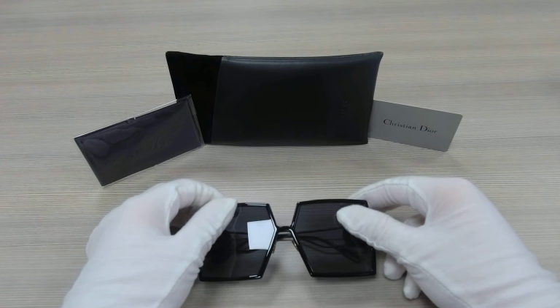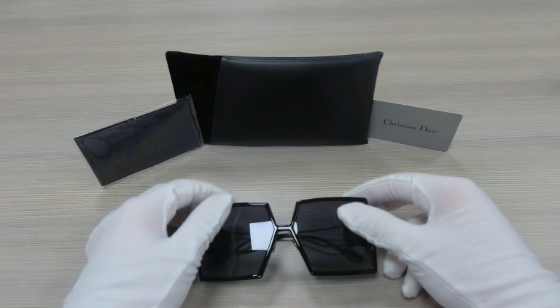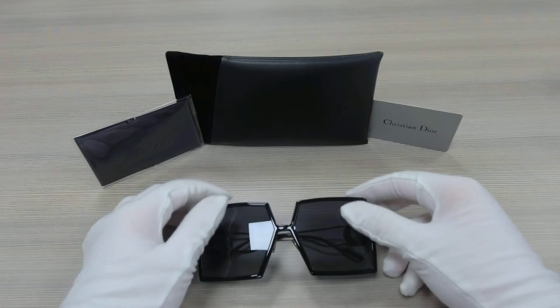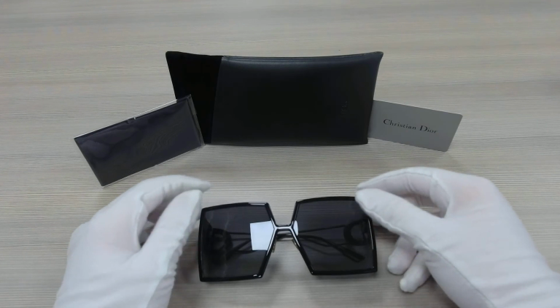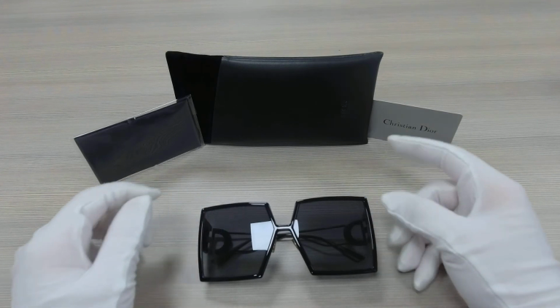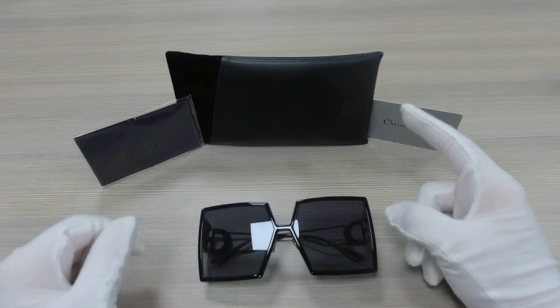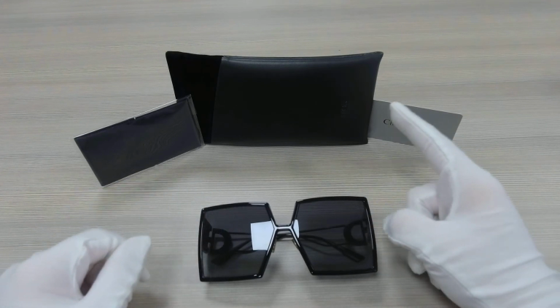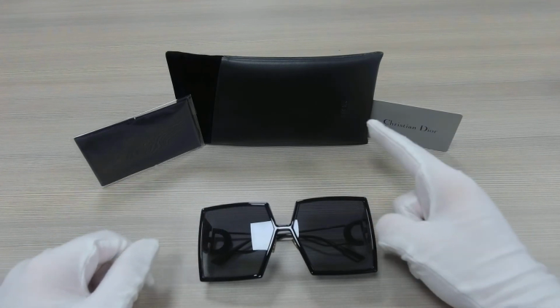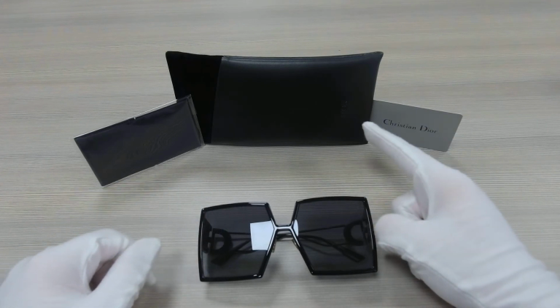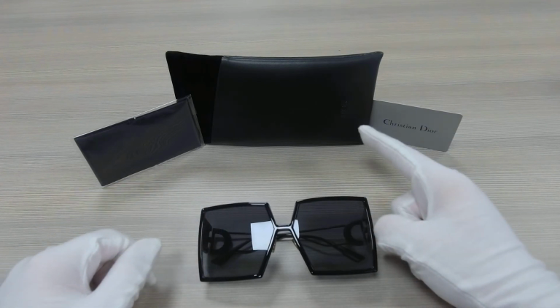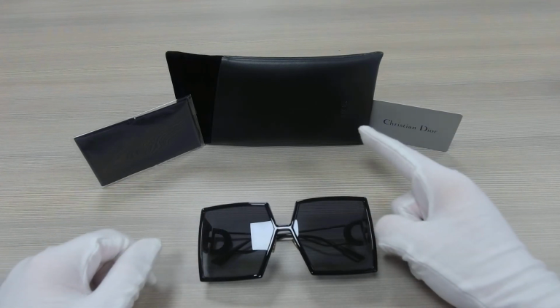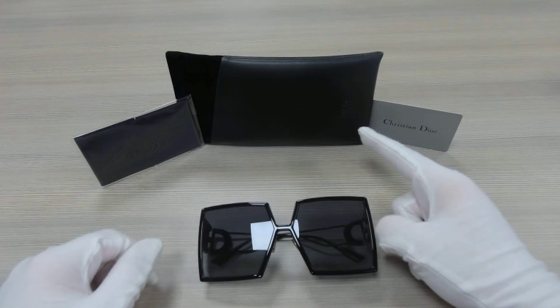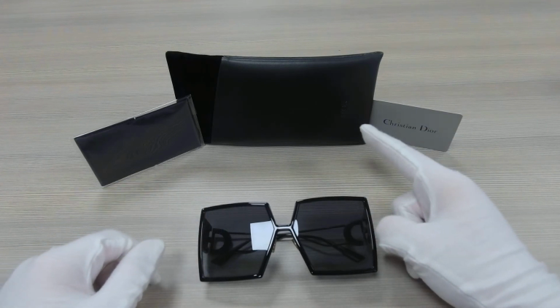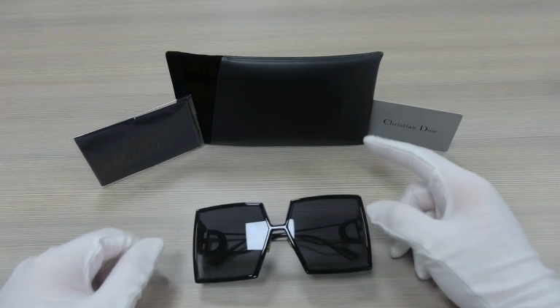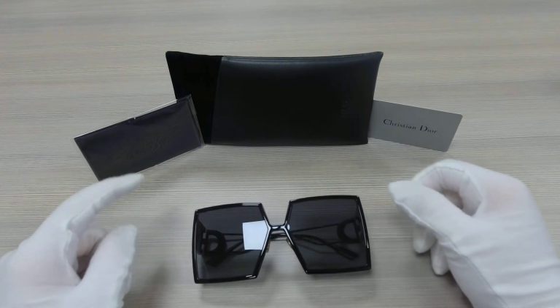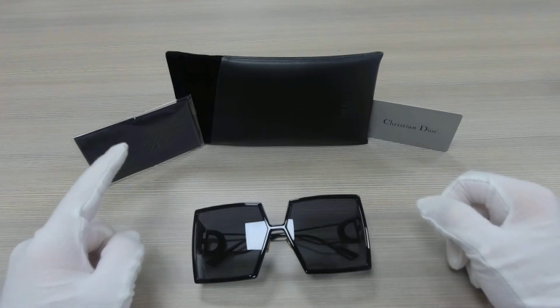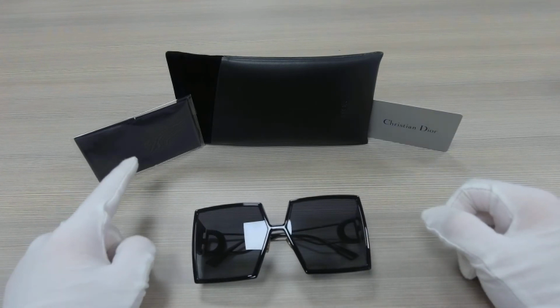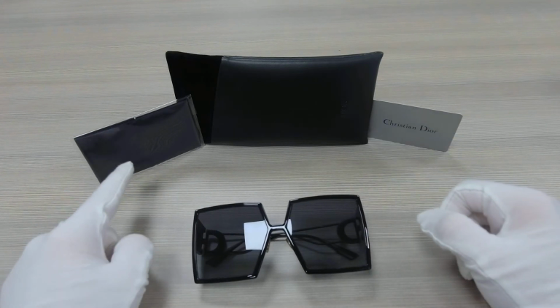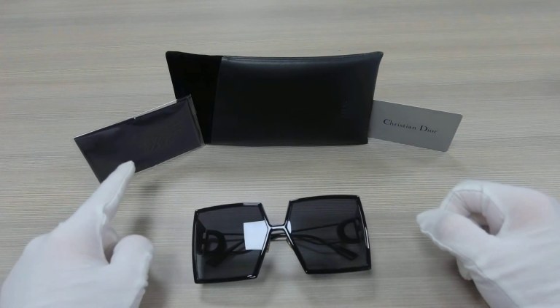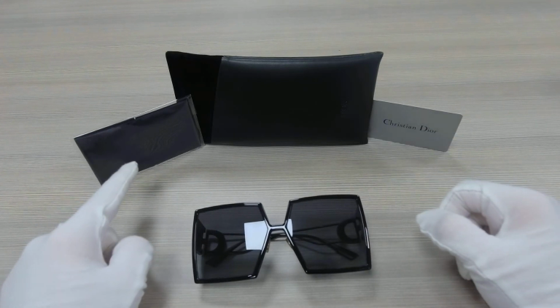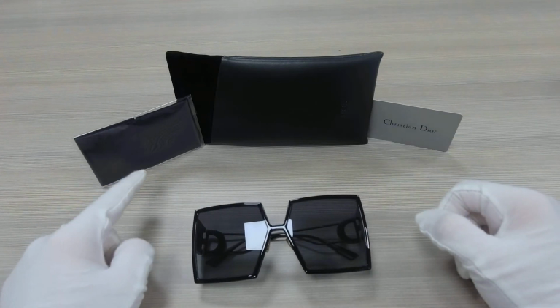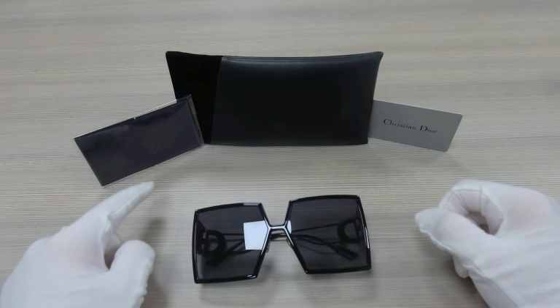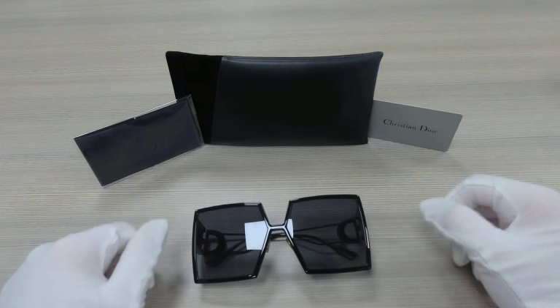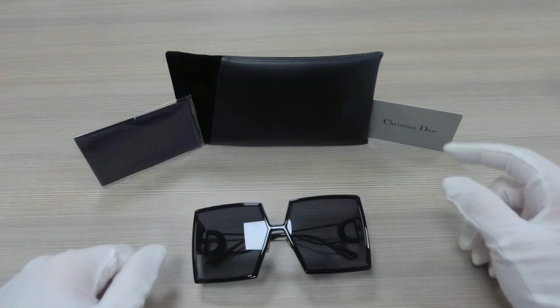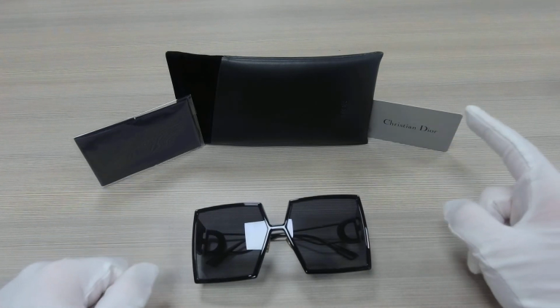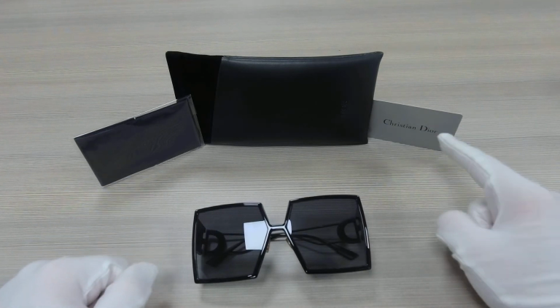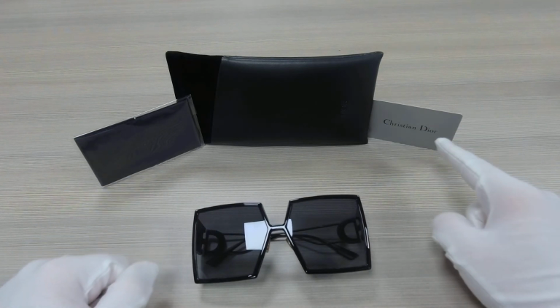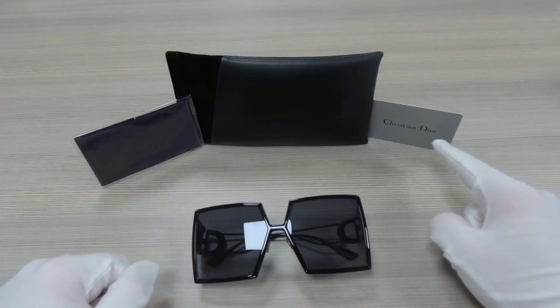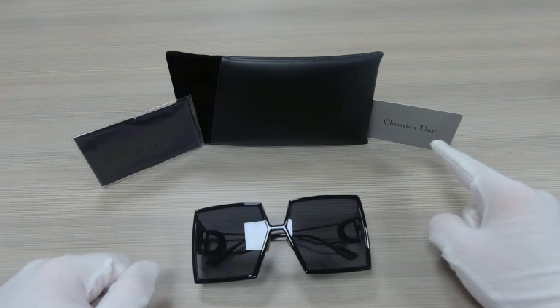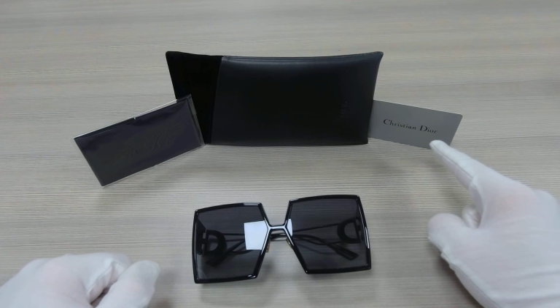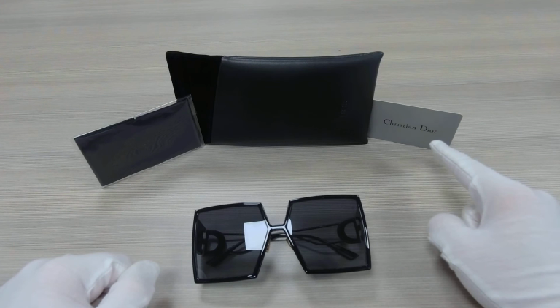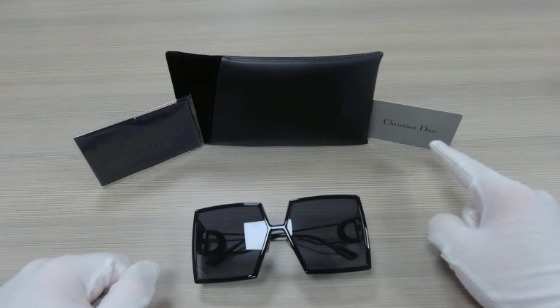Up here we have a Dior pouch with a cleaning cloth and a Christian Dior Authenticity card.